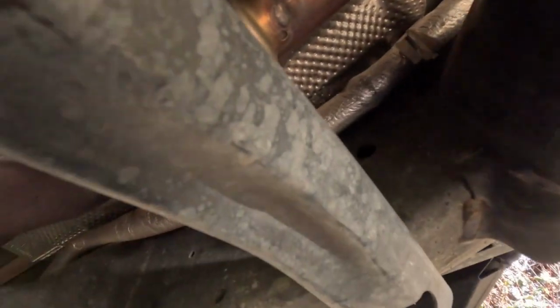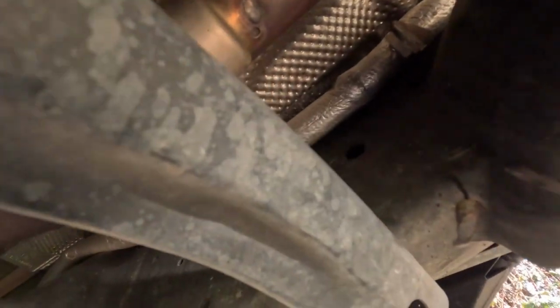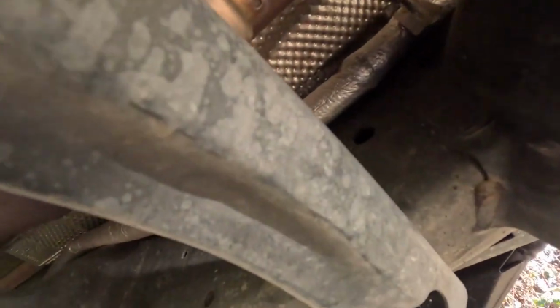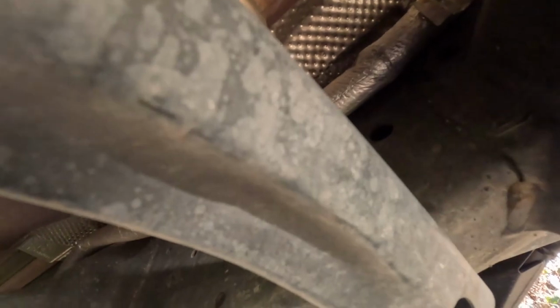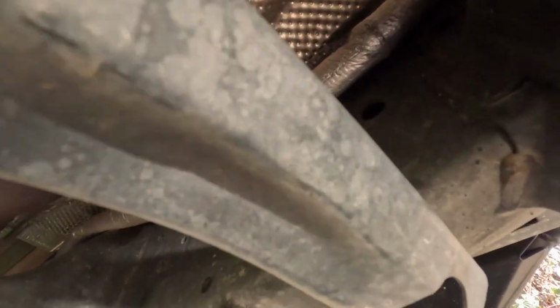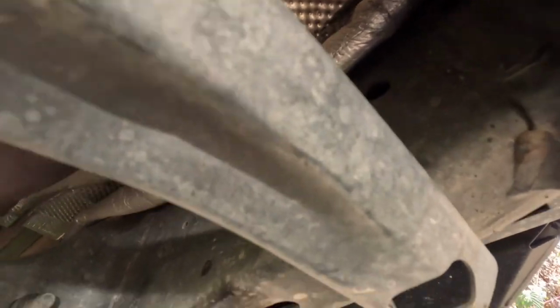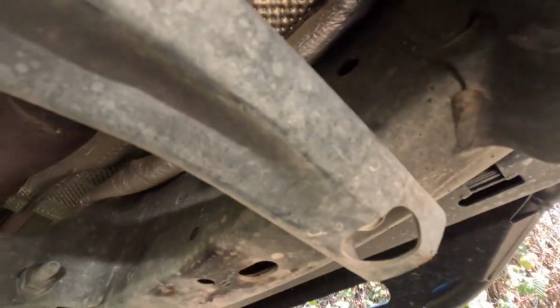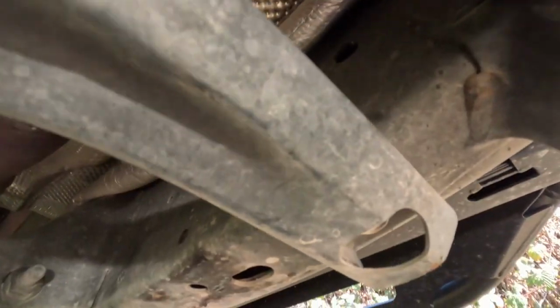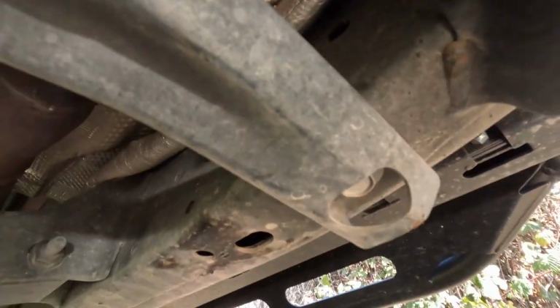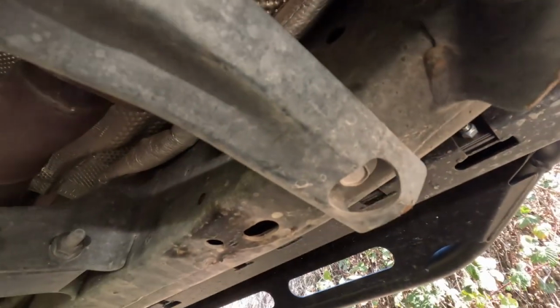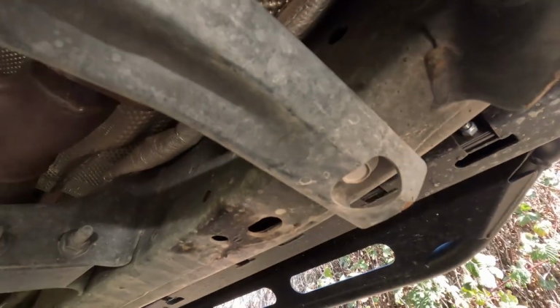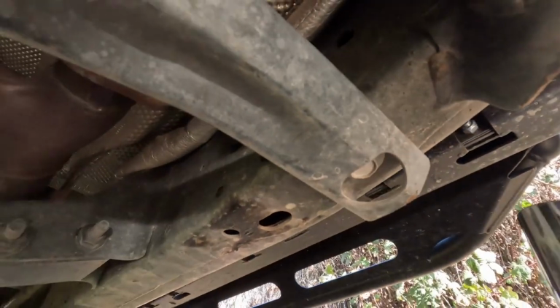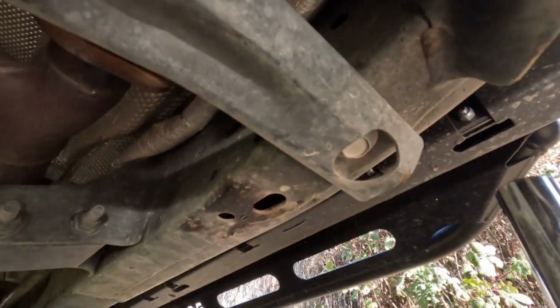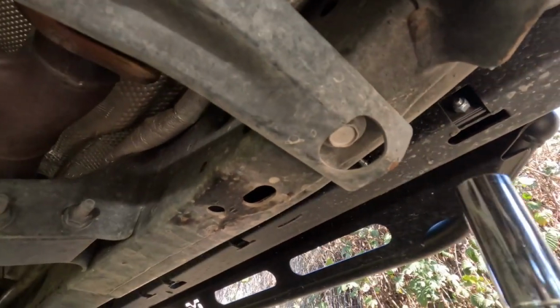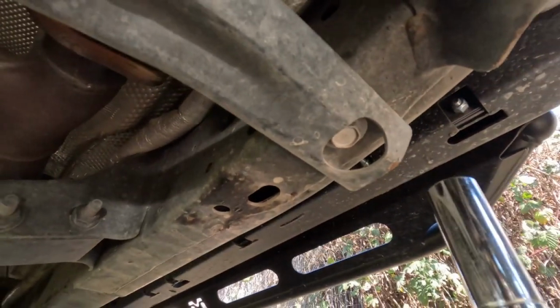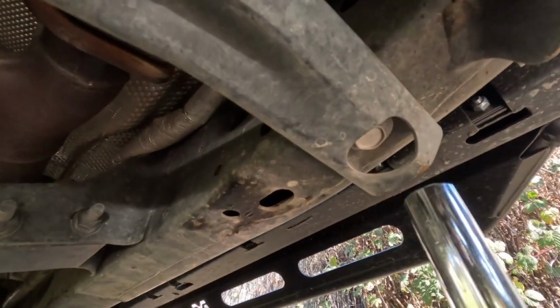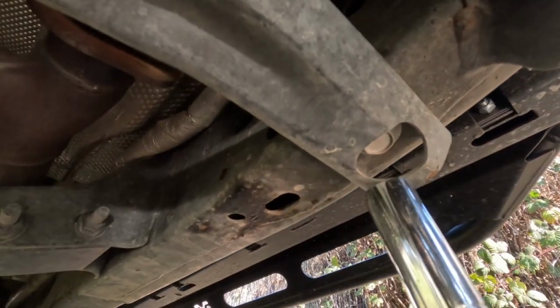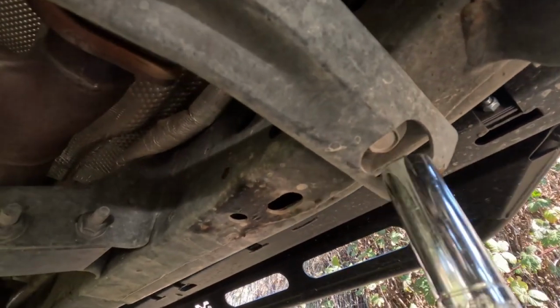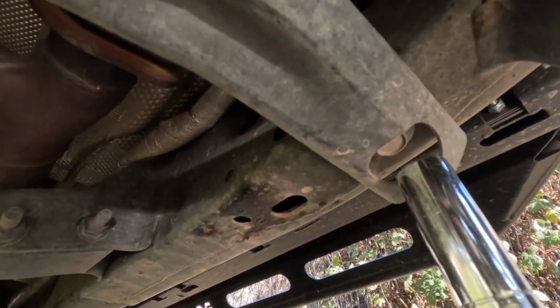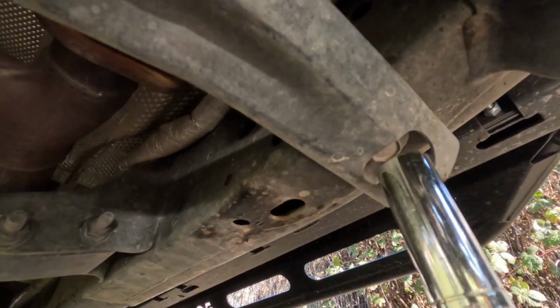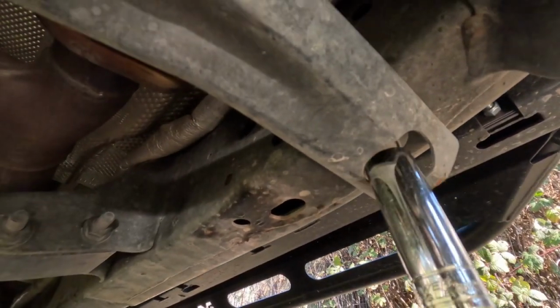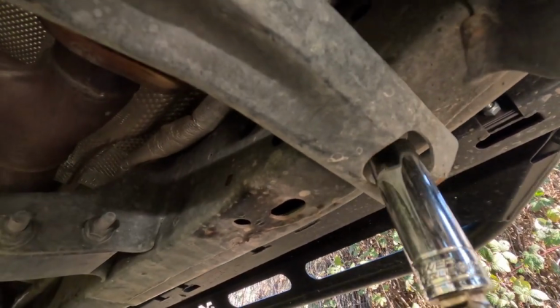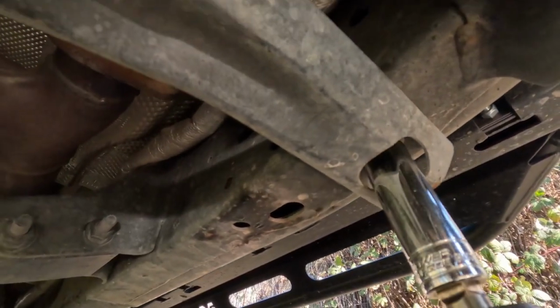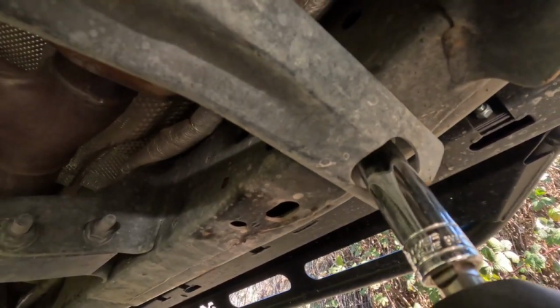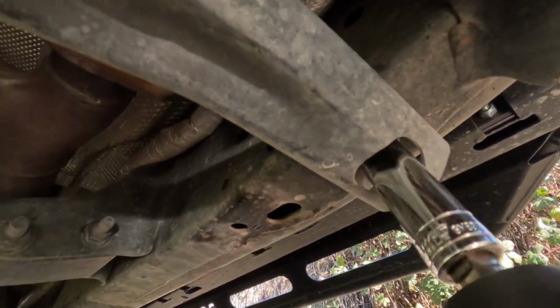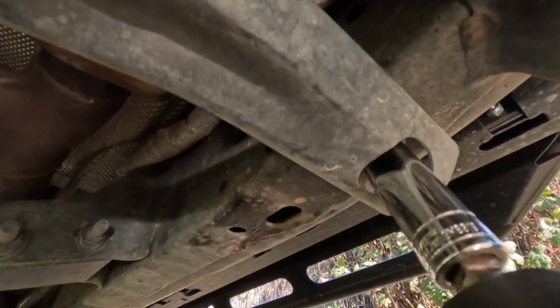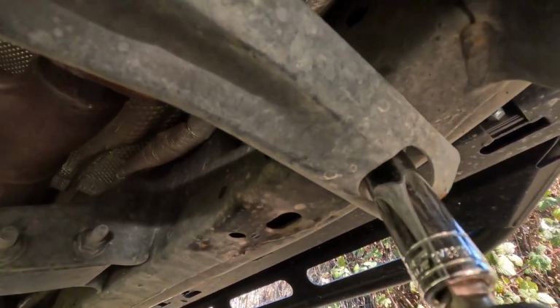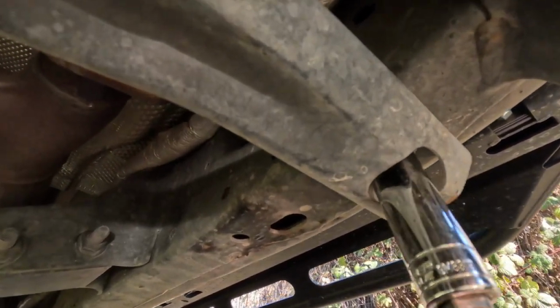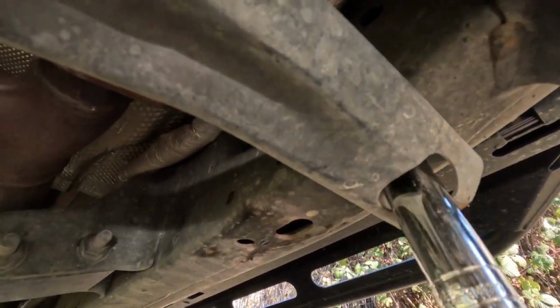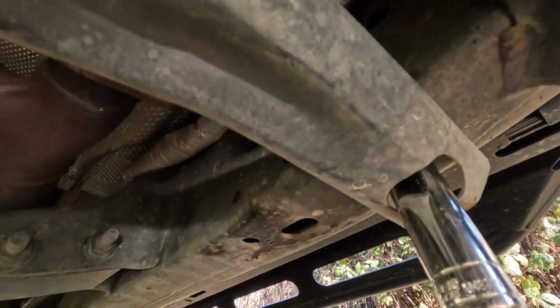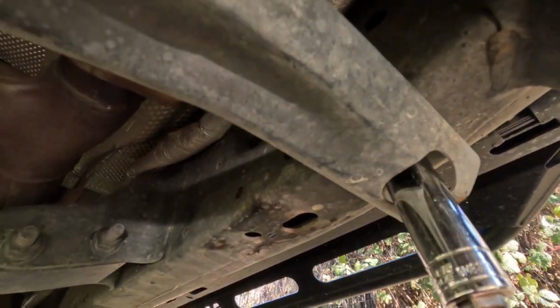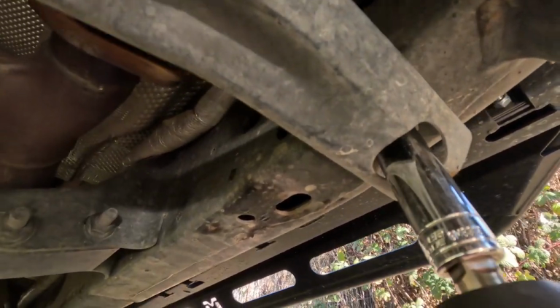Looks like I have to remove this 18 millimeter bolt from the skid plate.